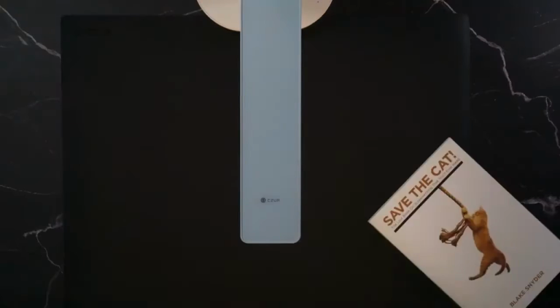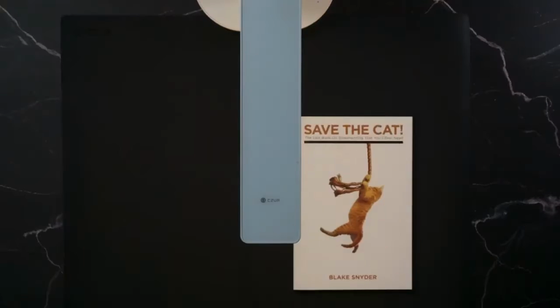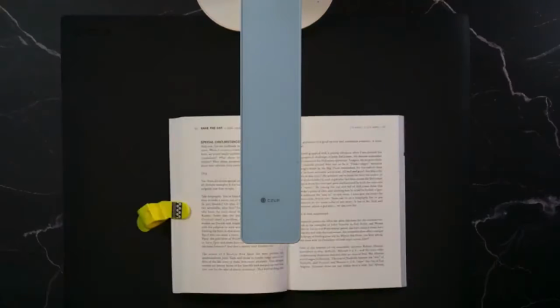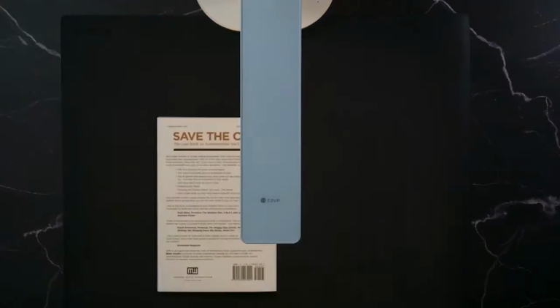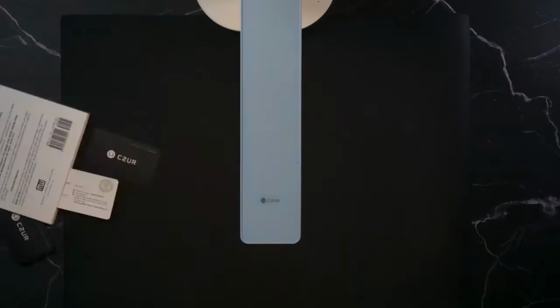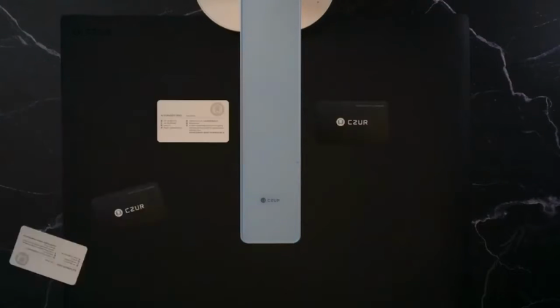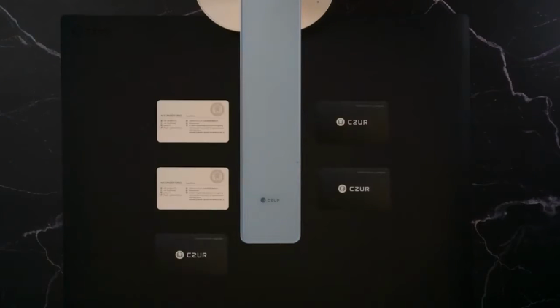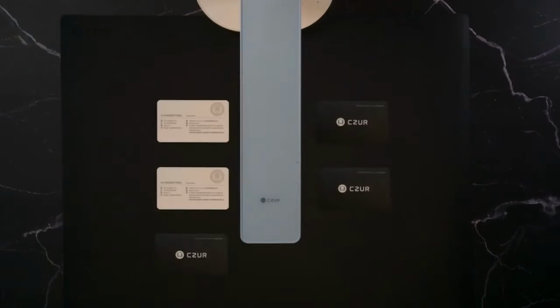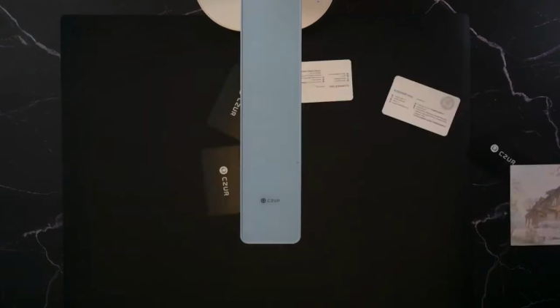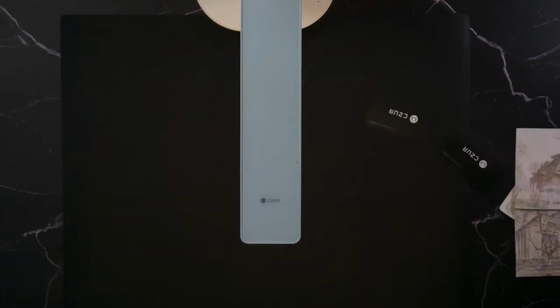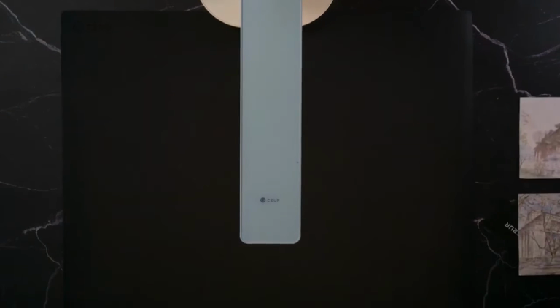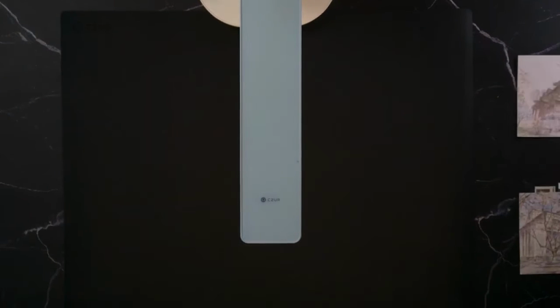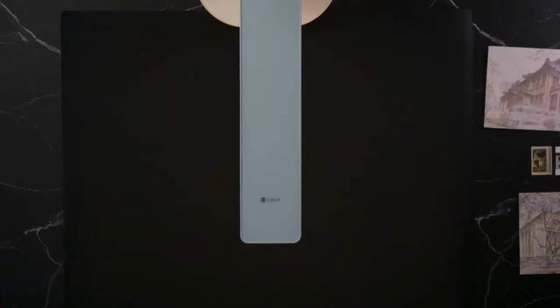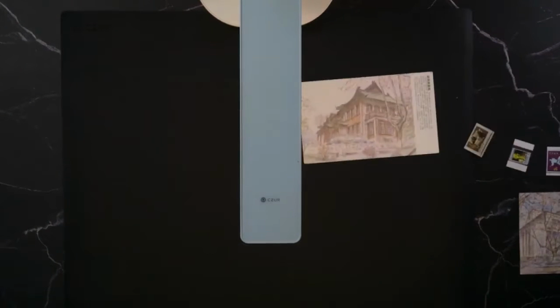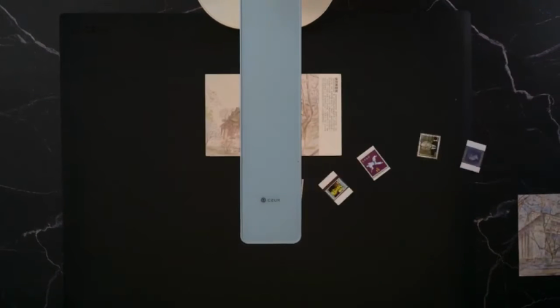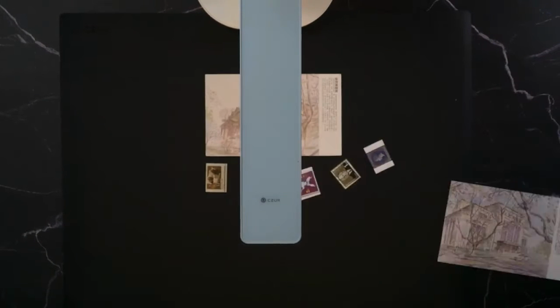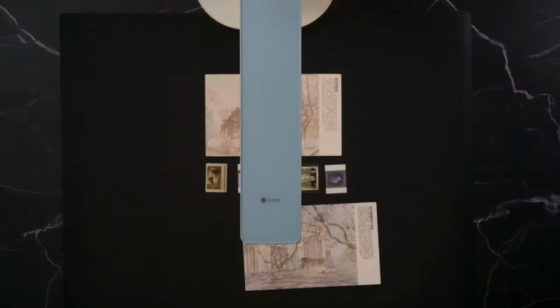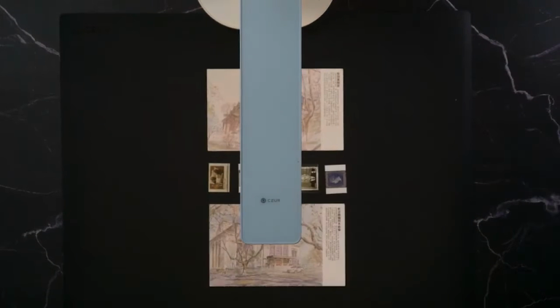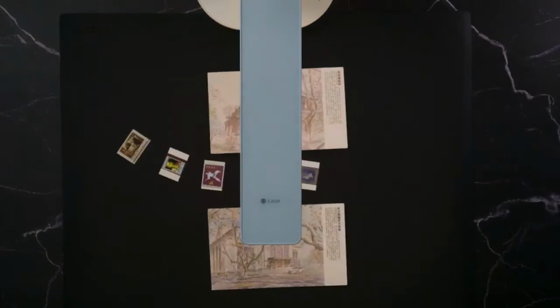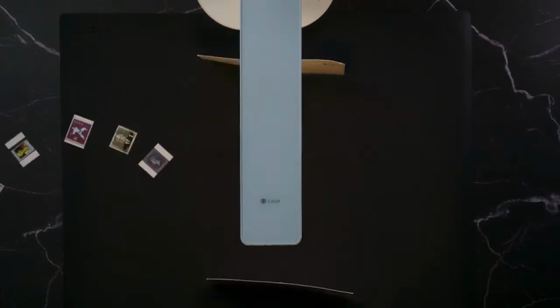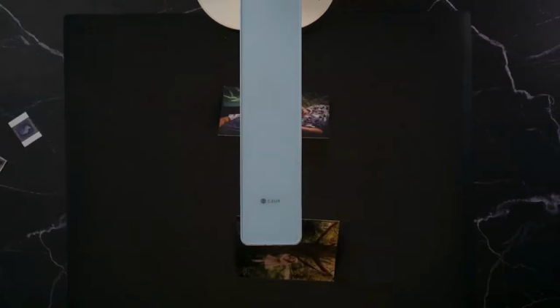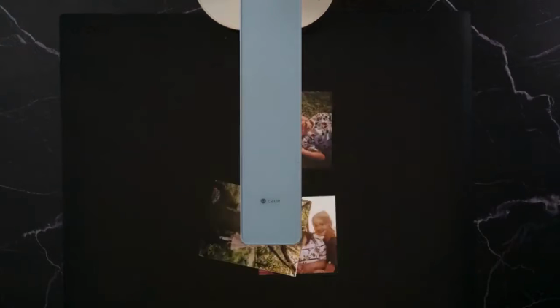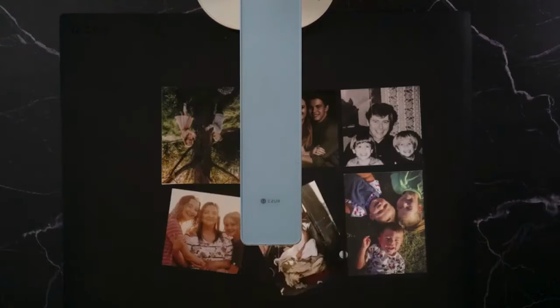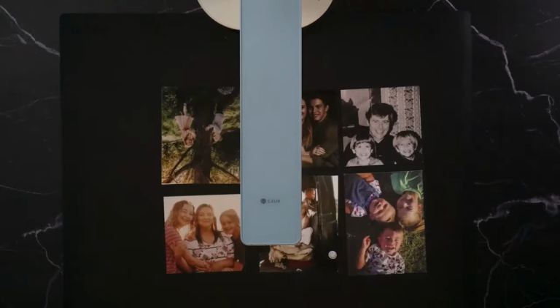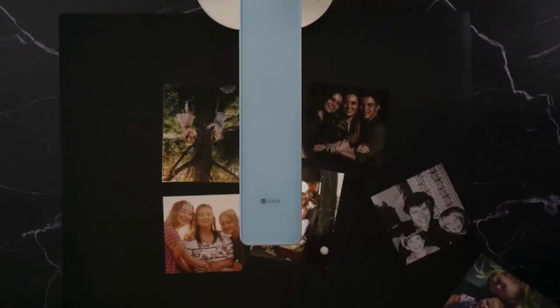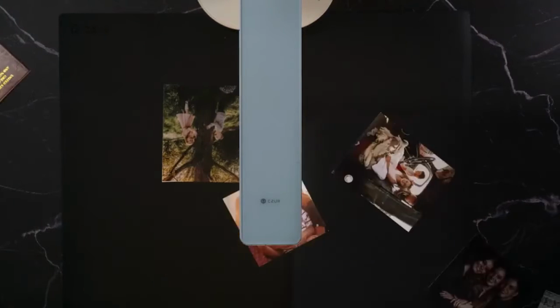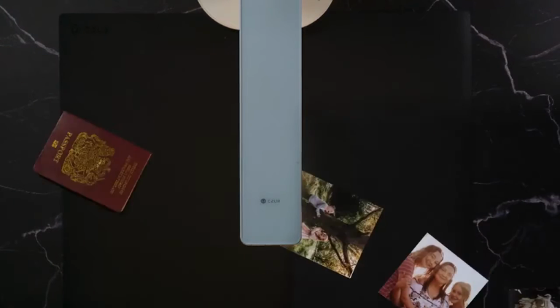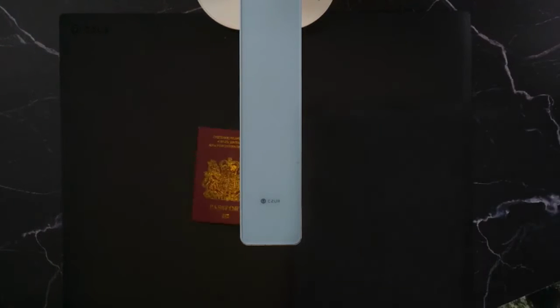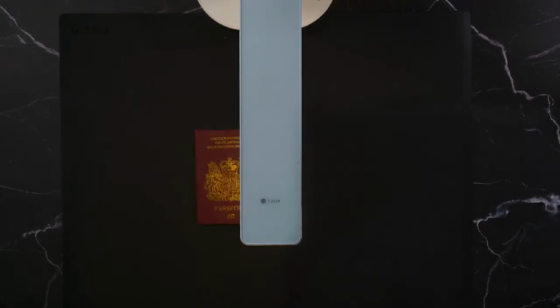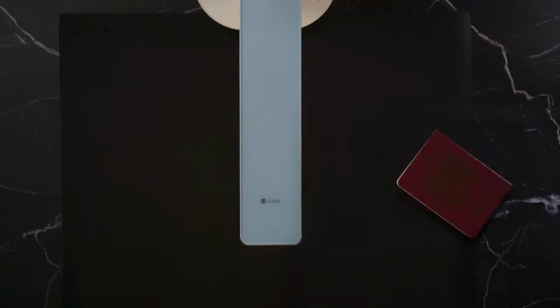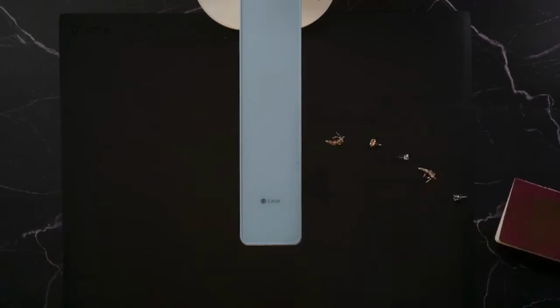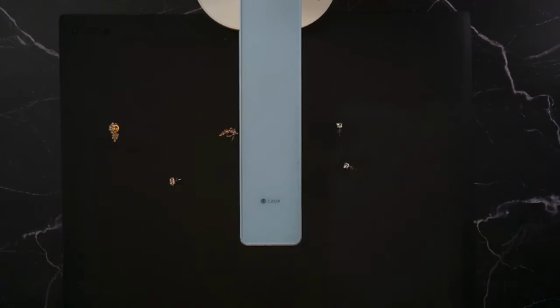And you can scan books, papers, magazines, photos, and even all kinds of objects.